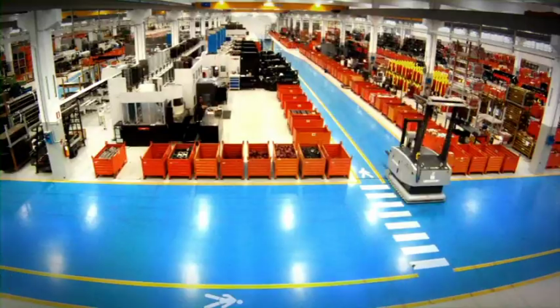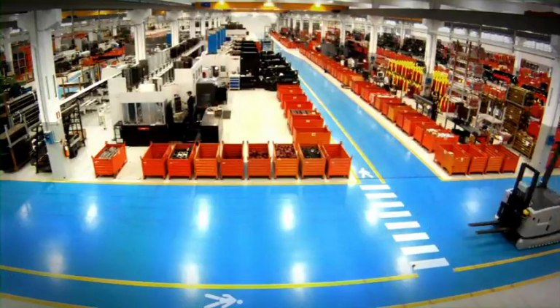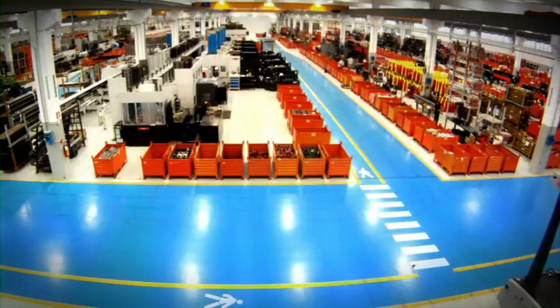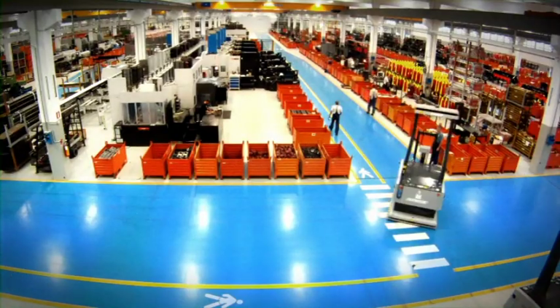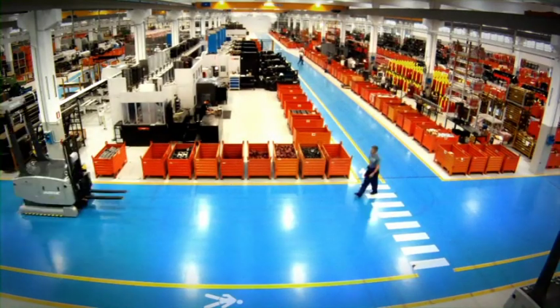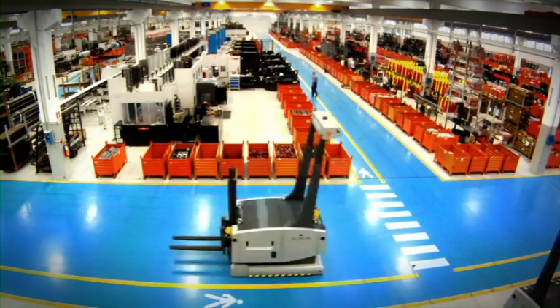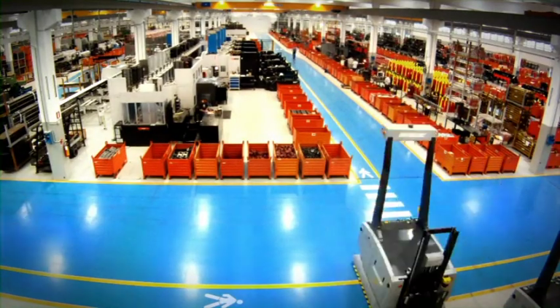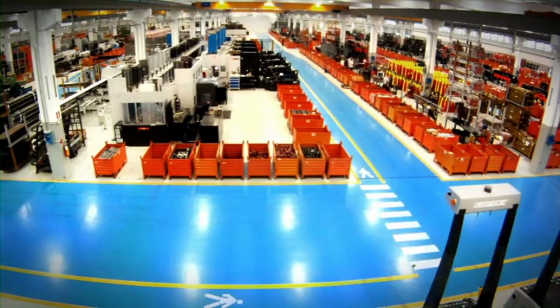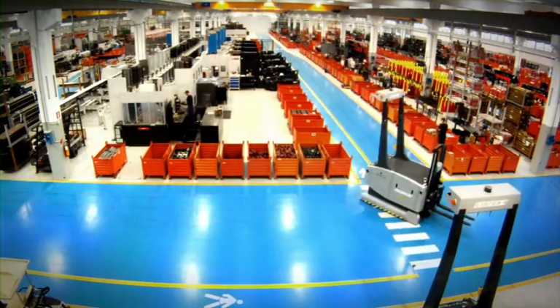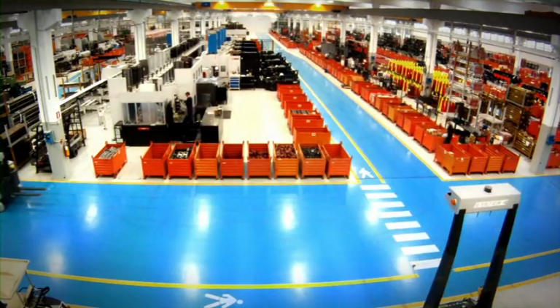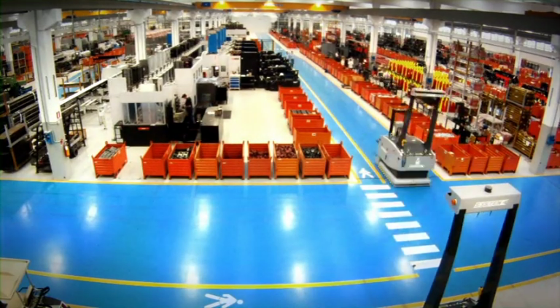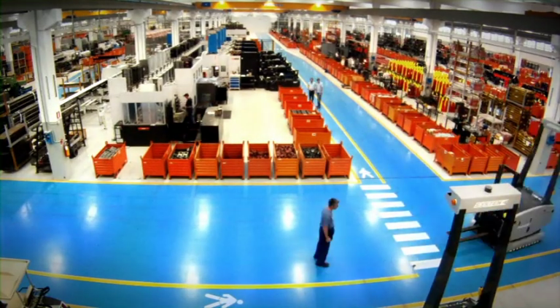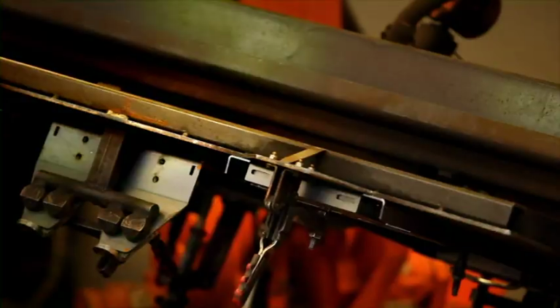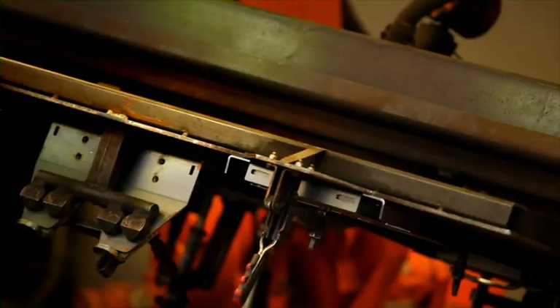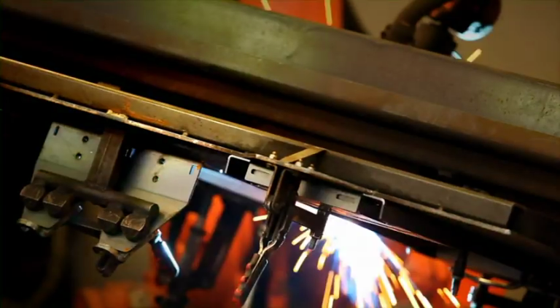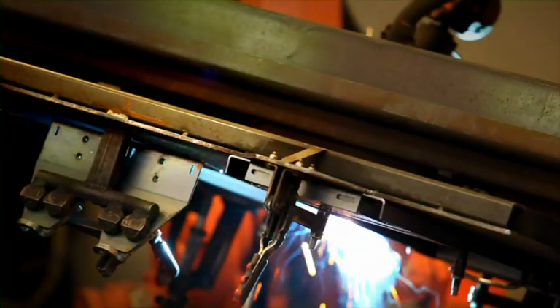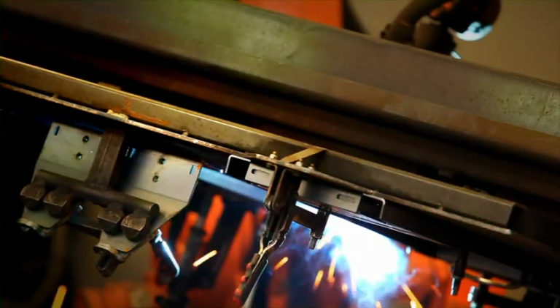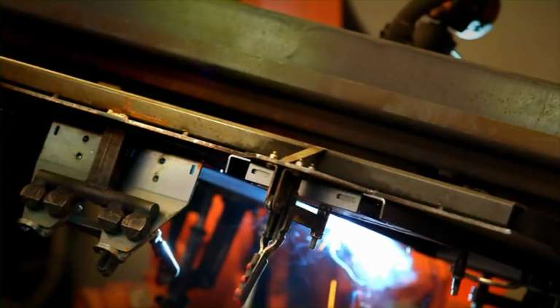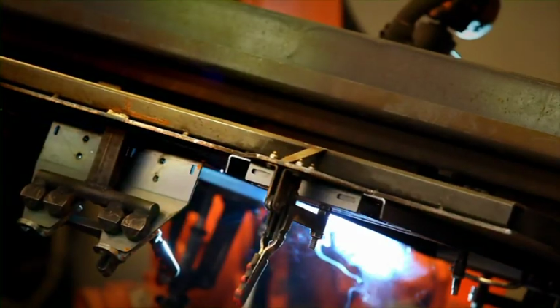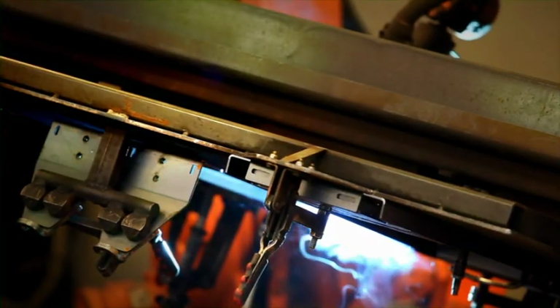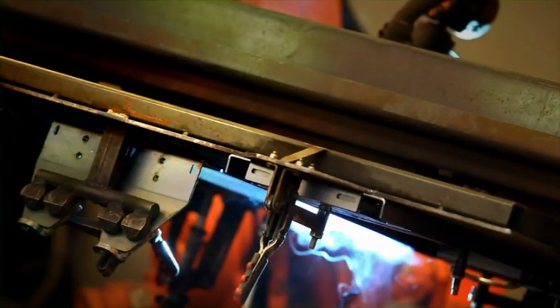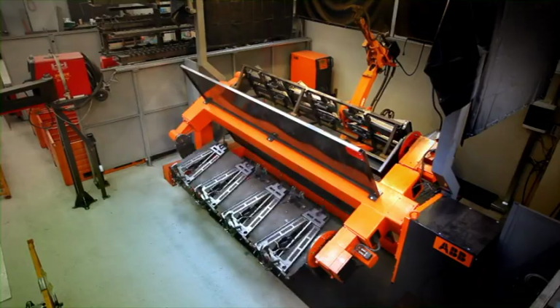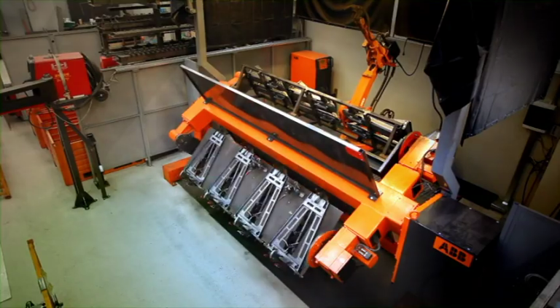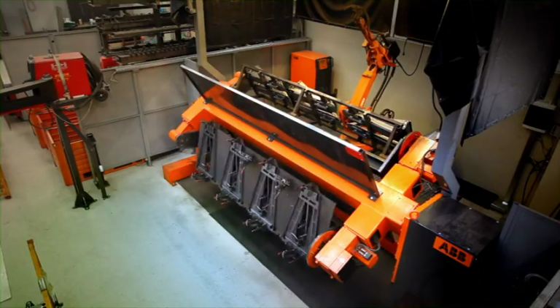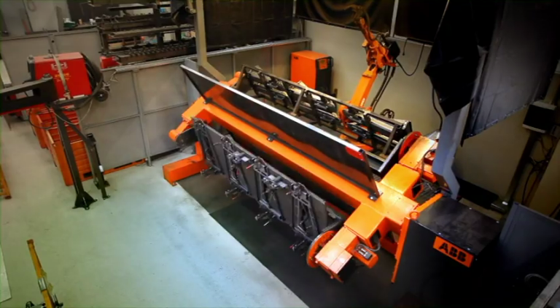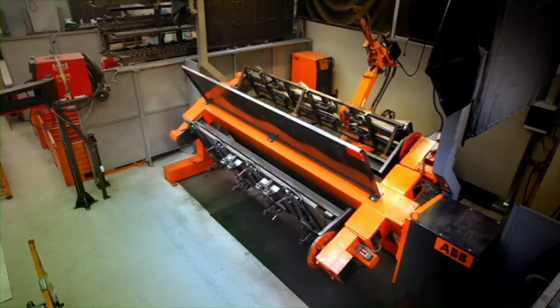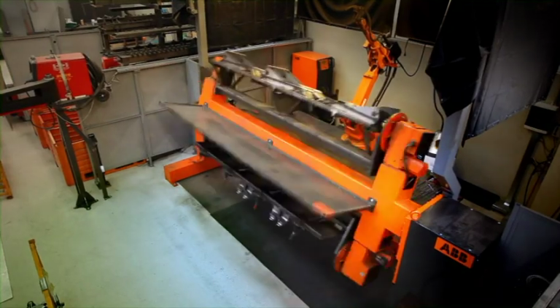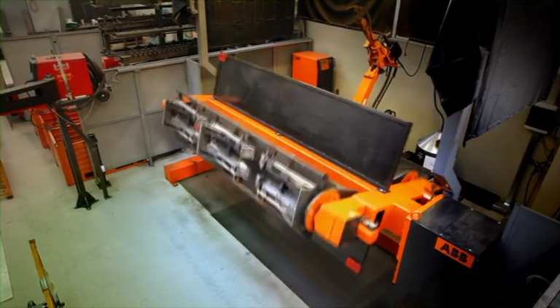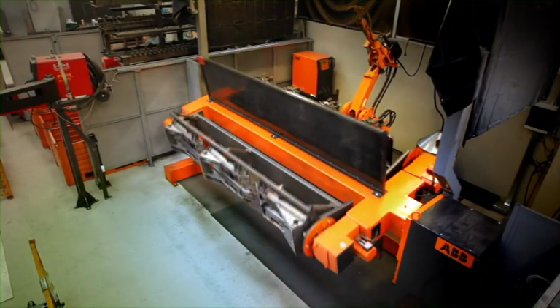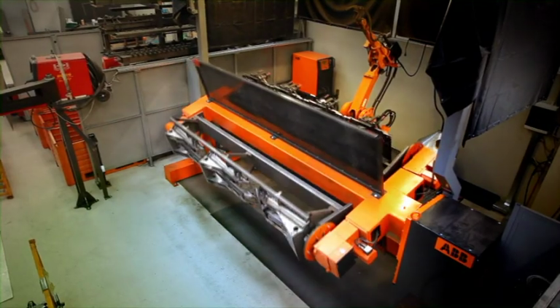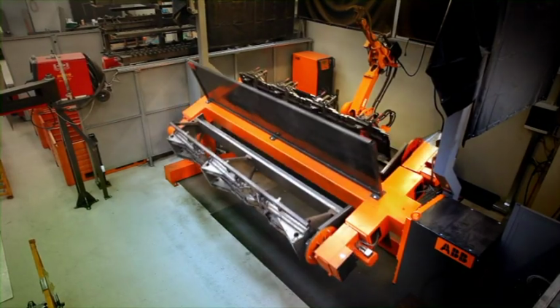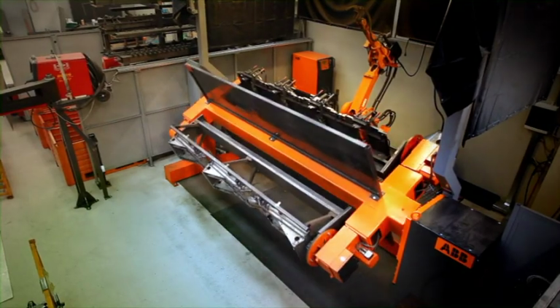Every part of the Drago corn heads is conceived, designed and built inside the plant.